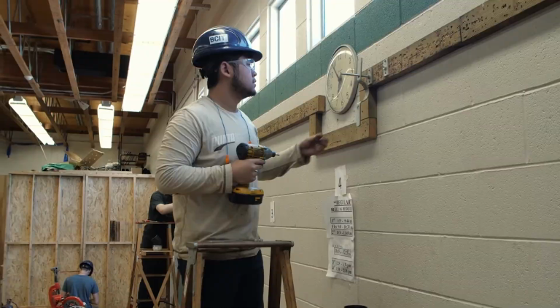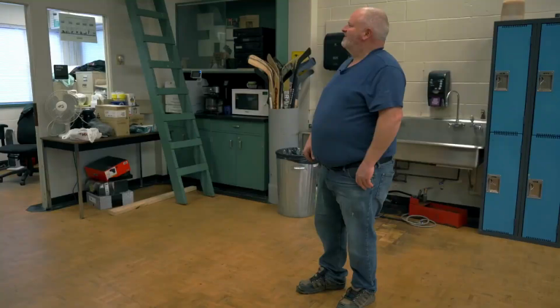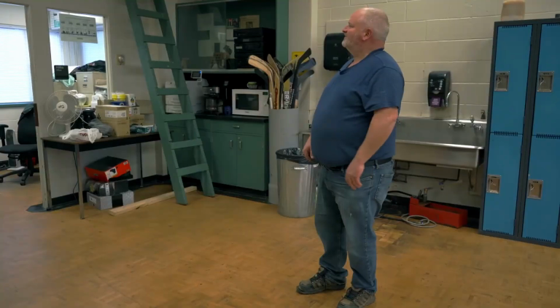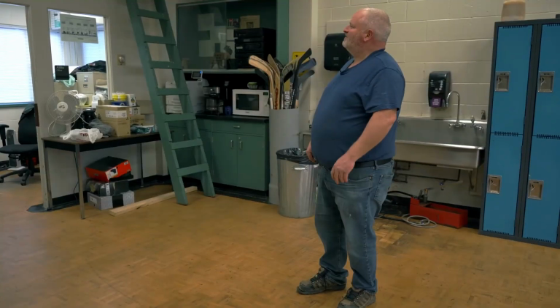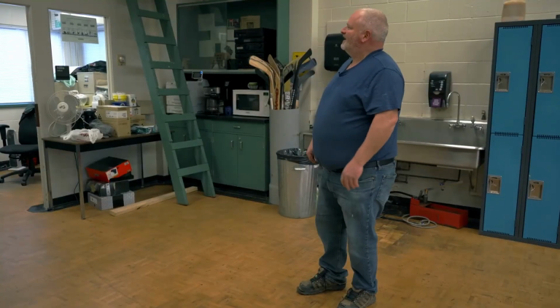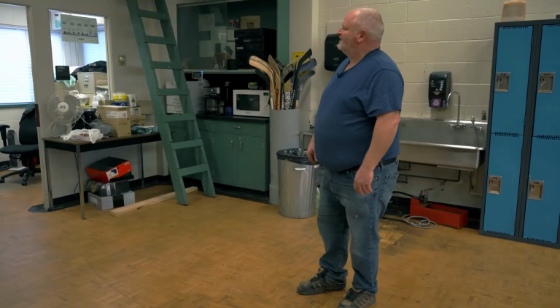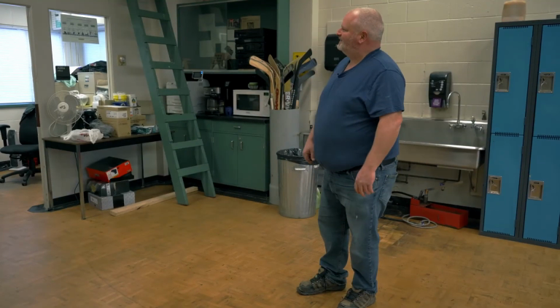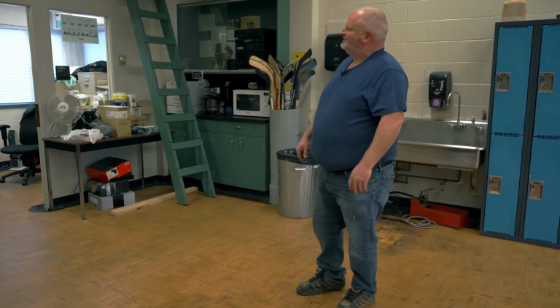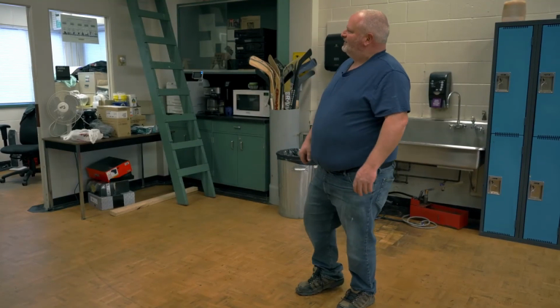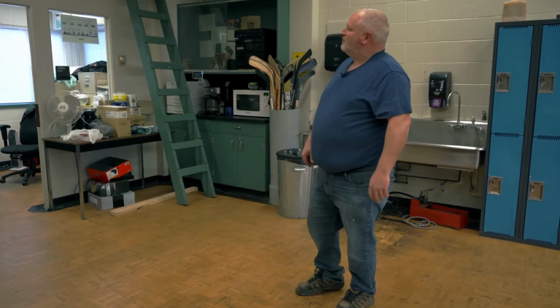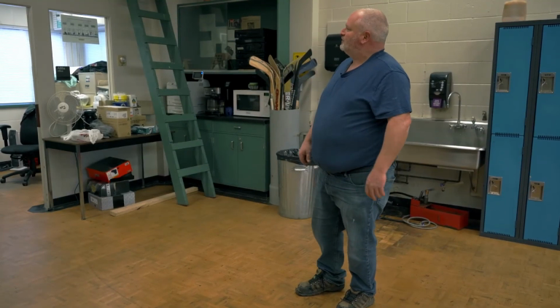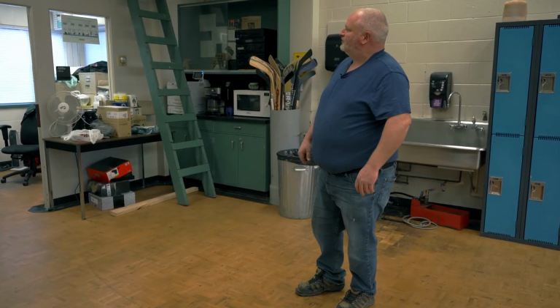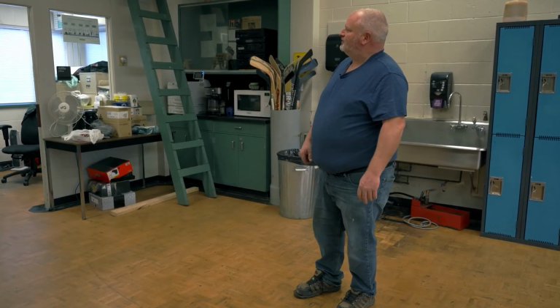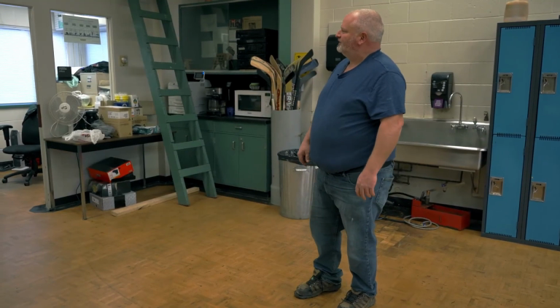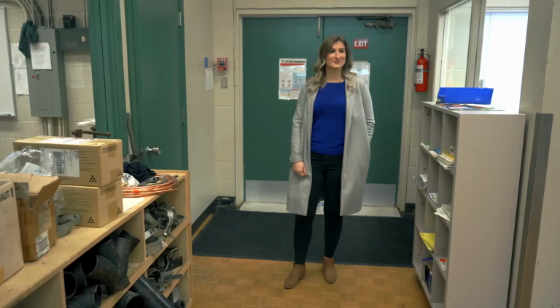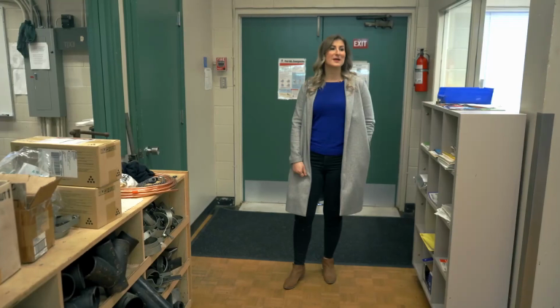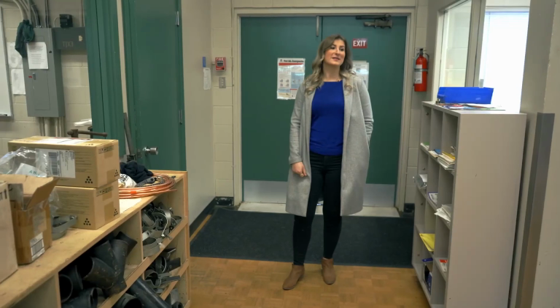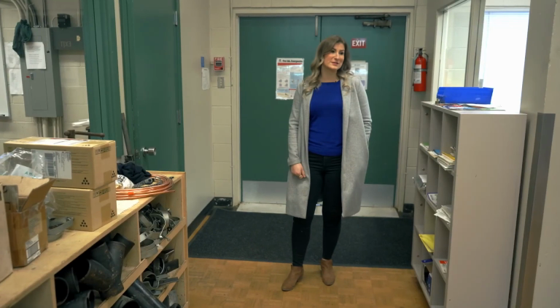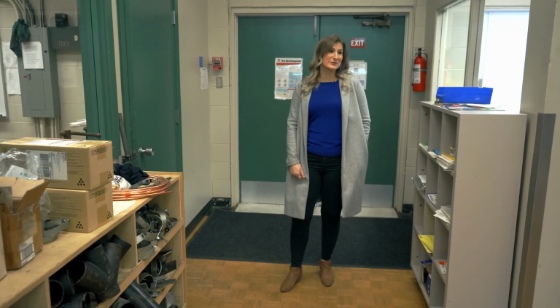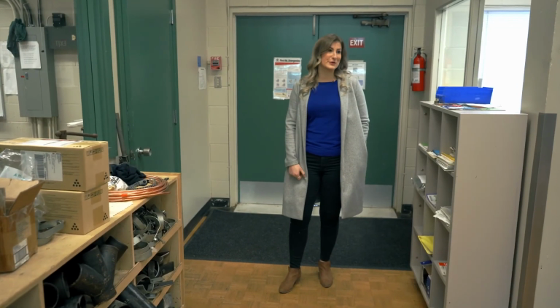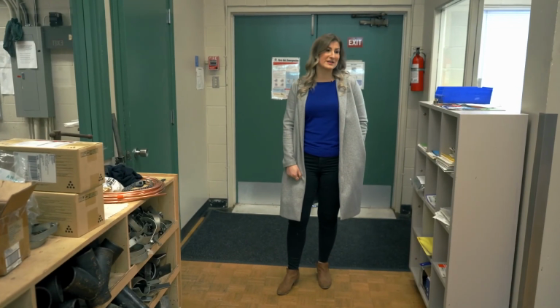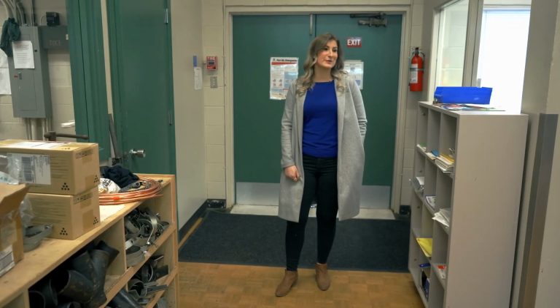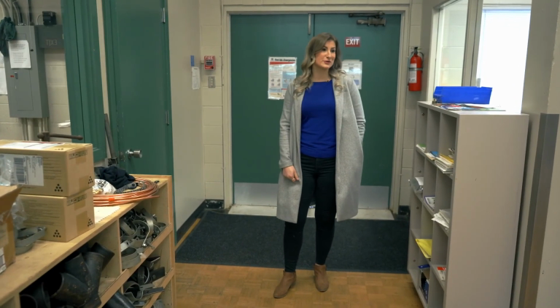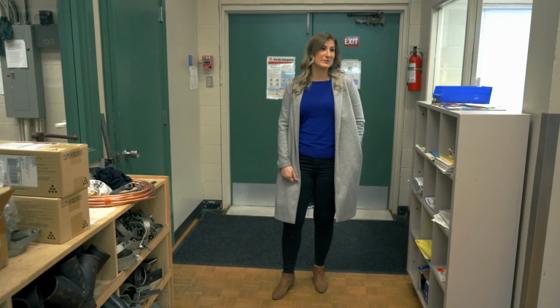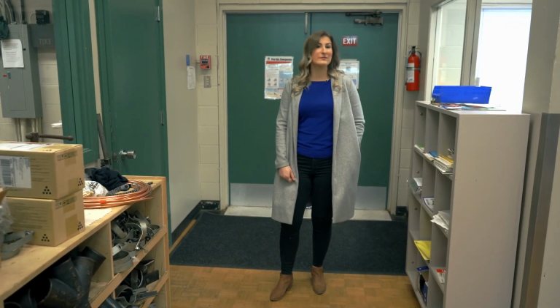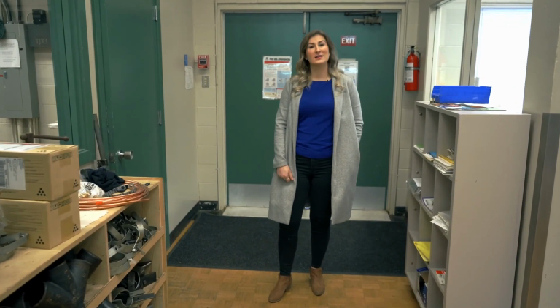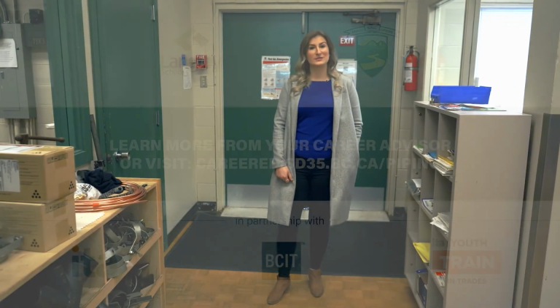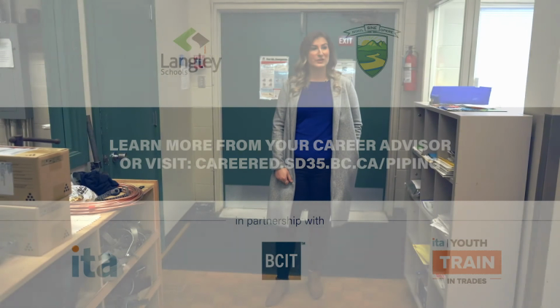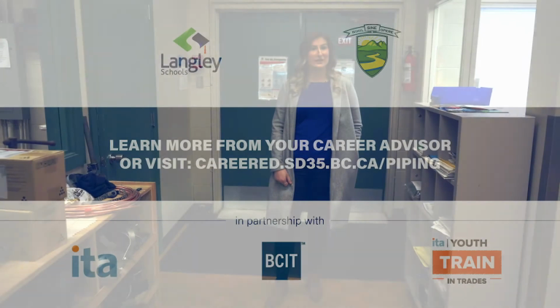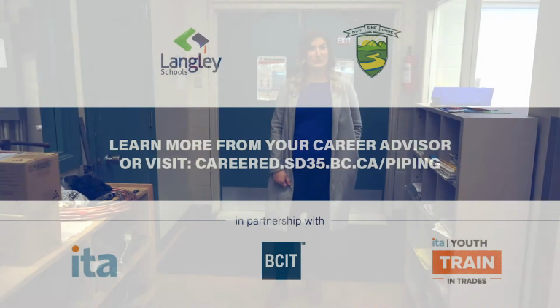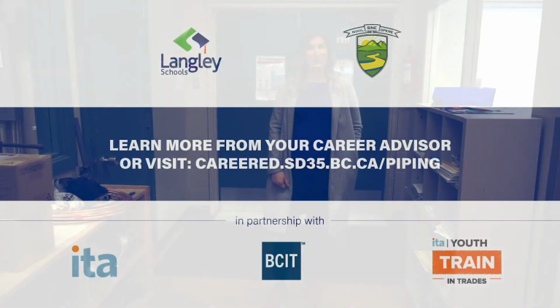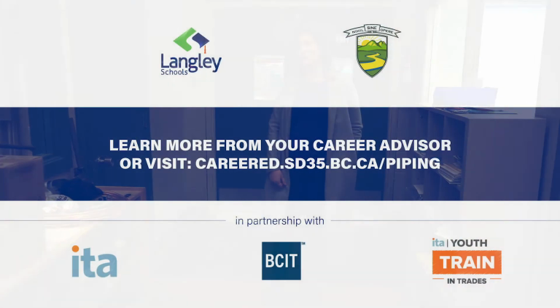Thanks for coming by, Athena. Hope you enjoyed the tour. Thanks so much for showing us around the shop, Dave. Let's go check the next program out.